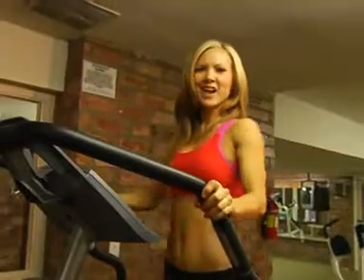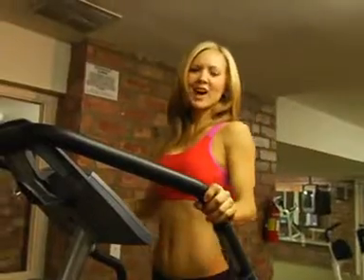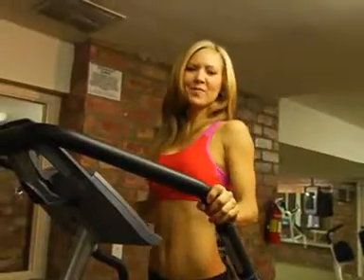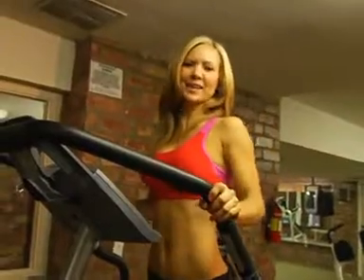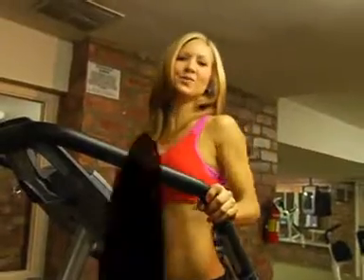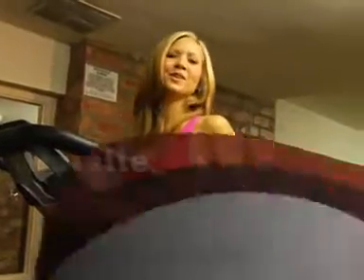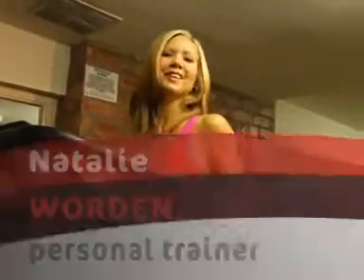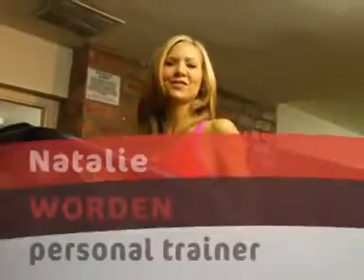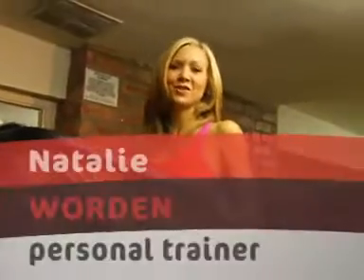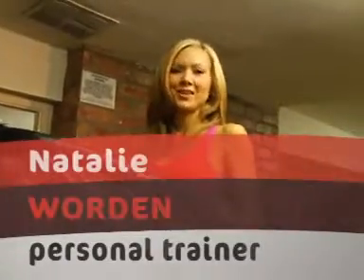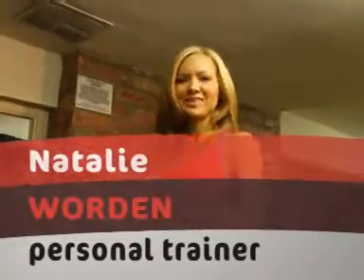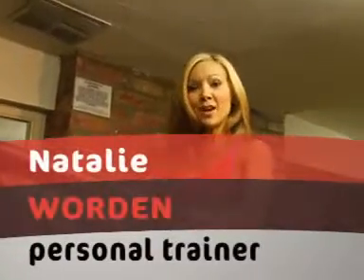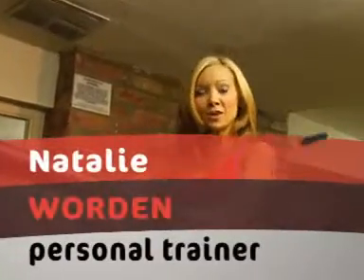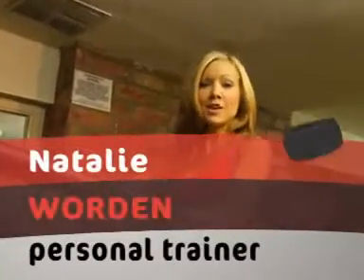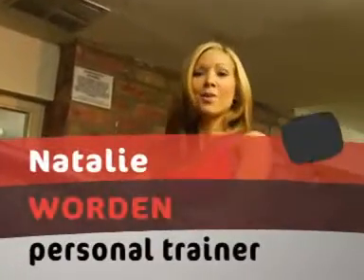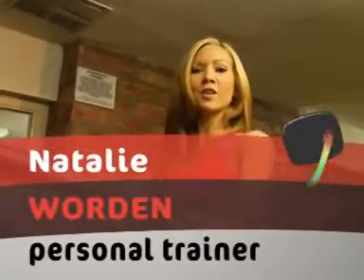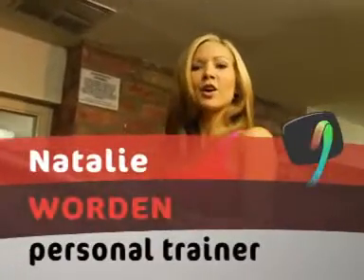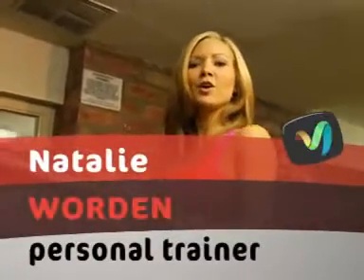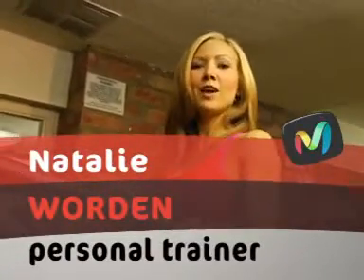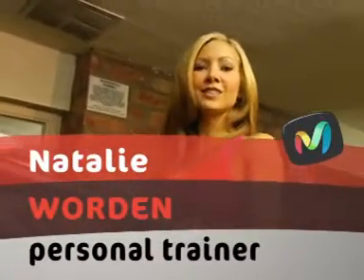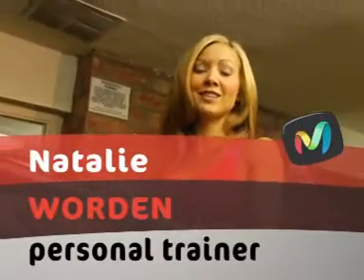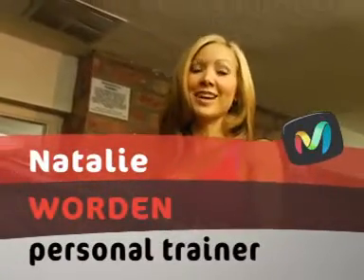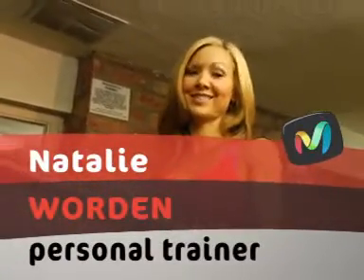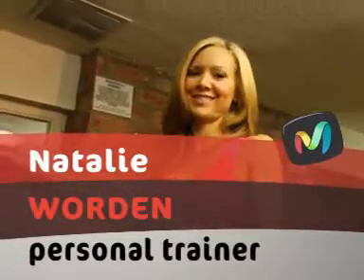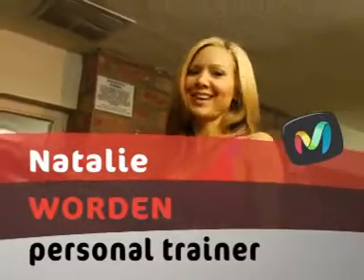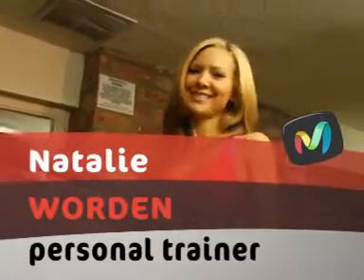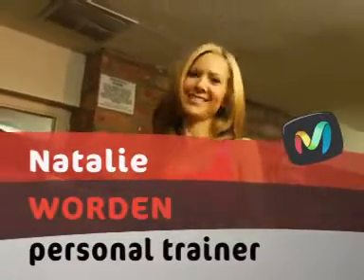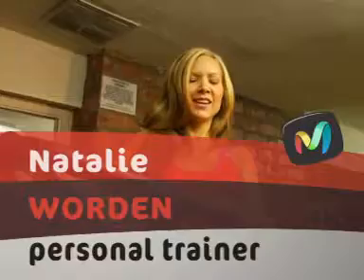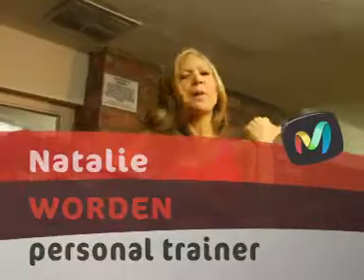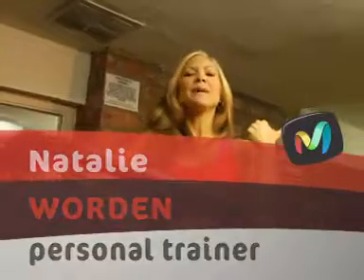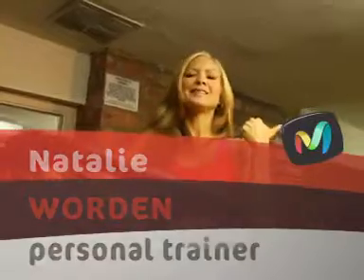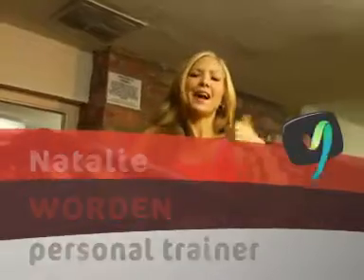Hi, I'm Natalie Gordon. Thanks for joining us today. We're going to talk about cardiovascular exercise. Meet Zach.